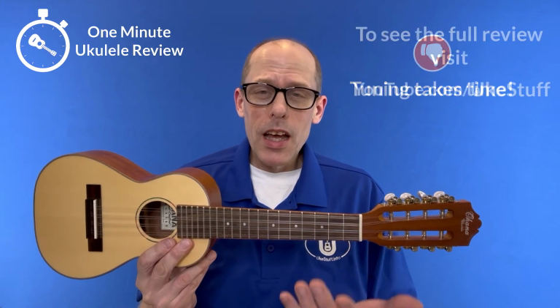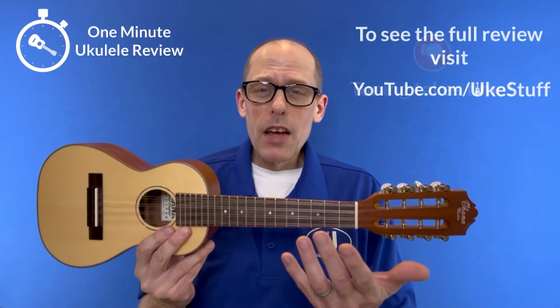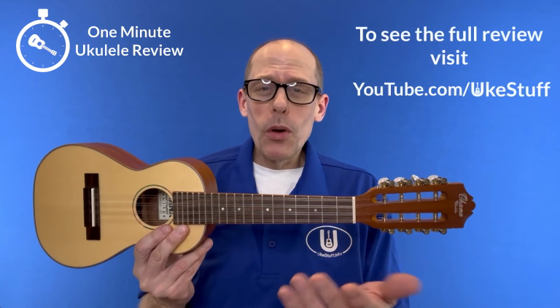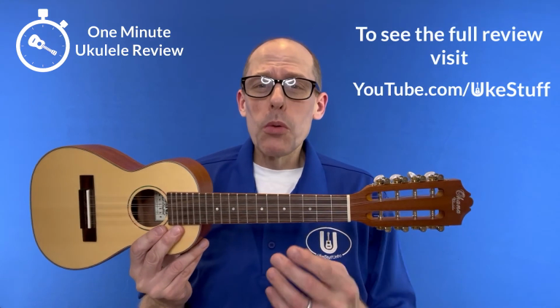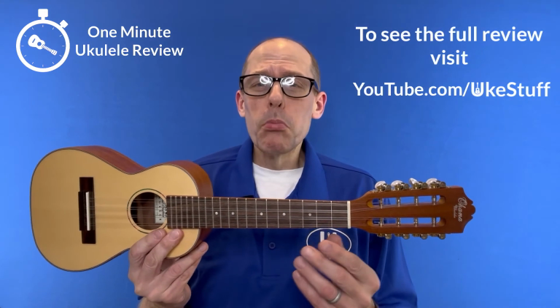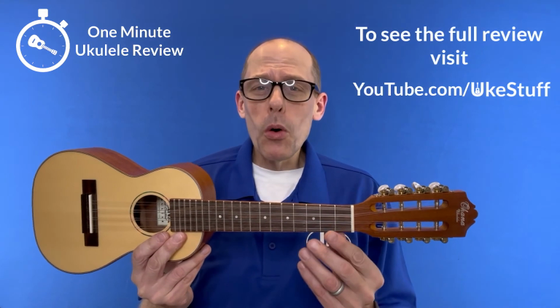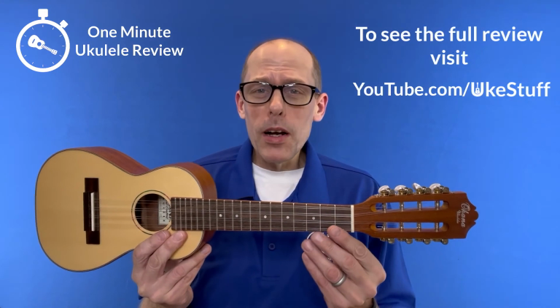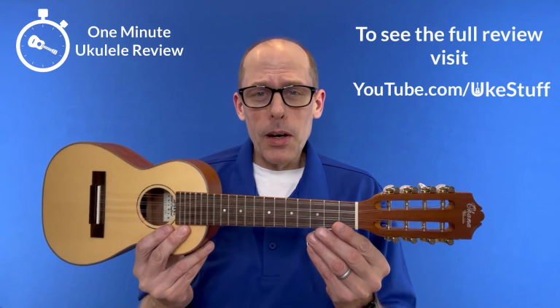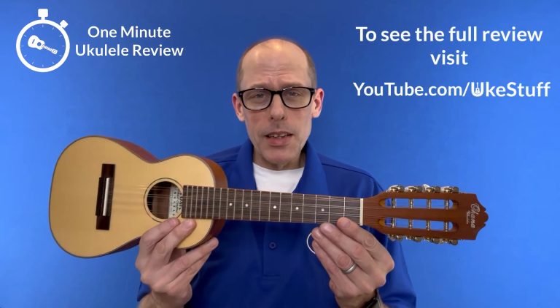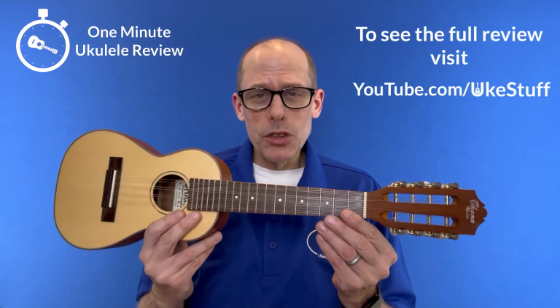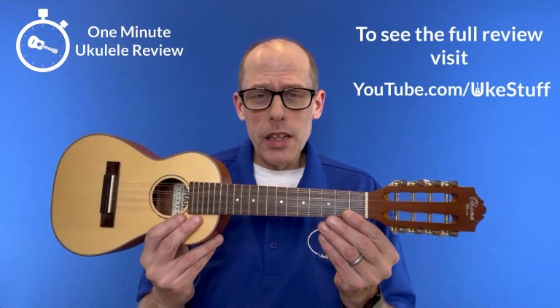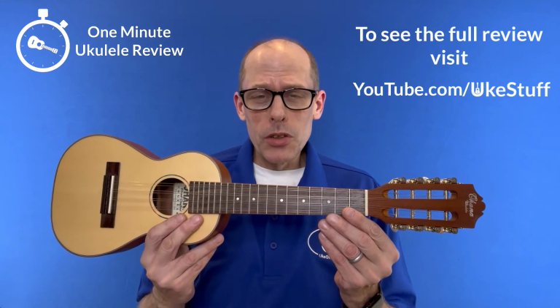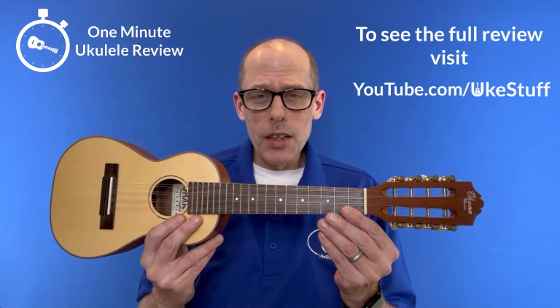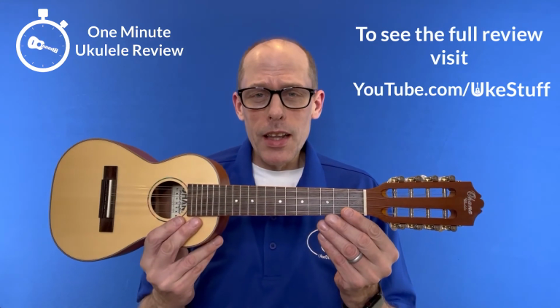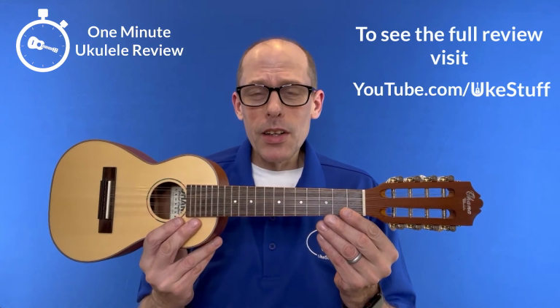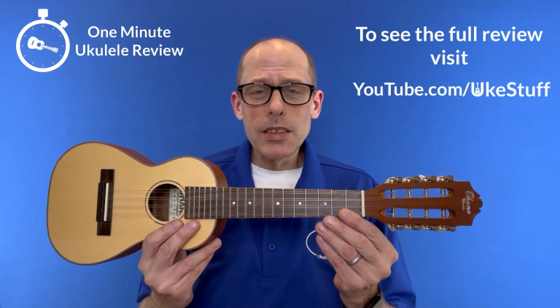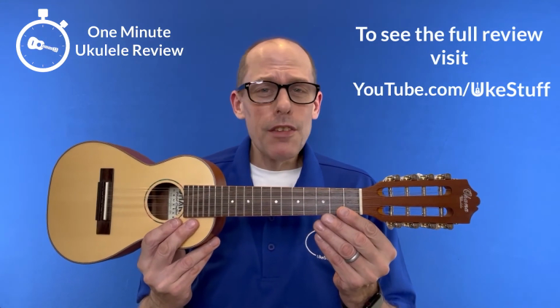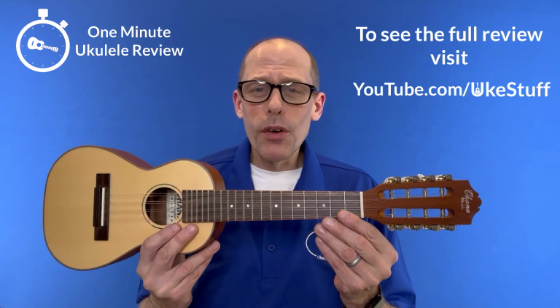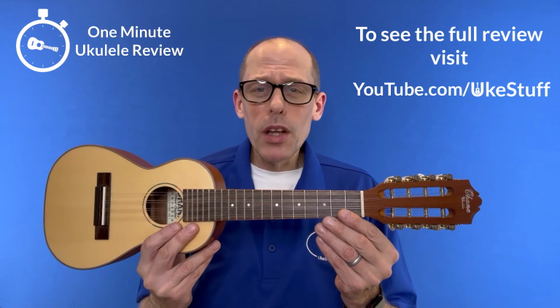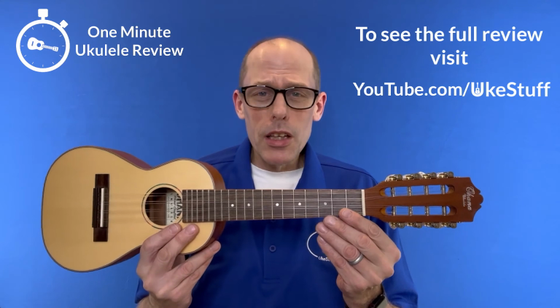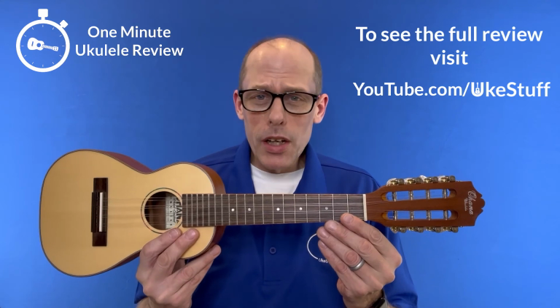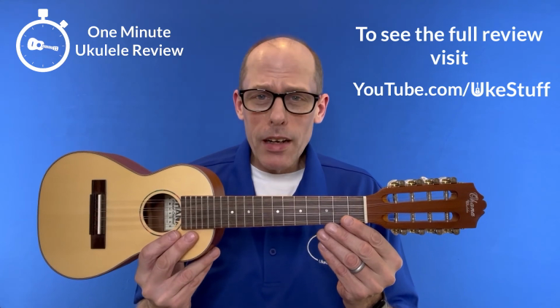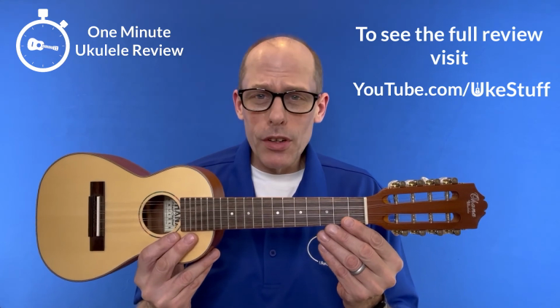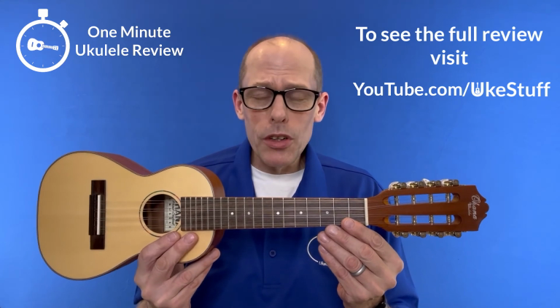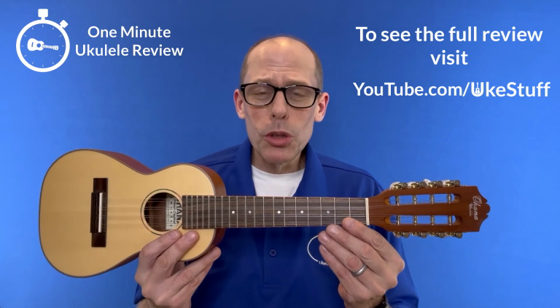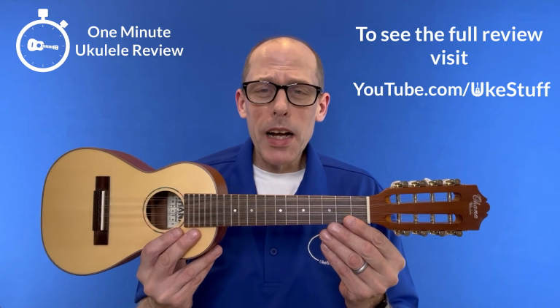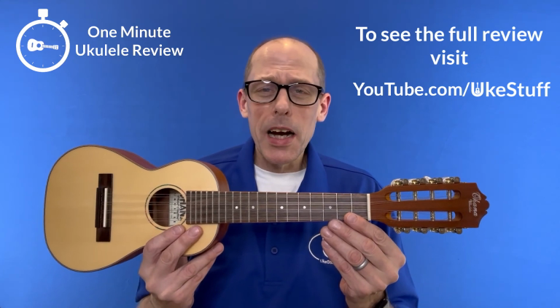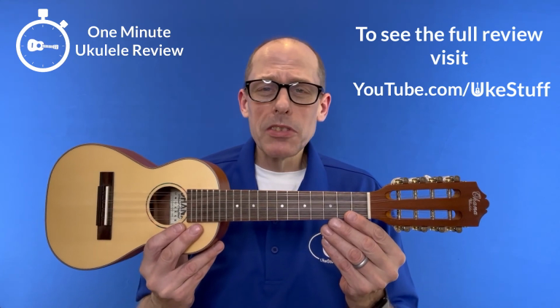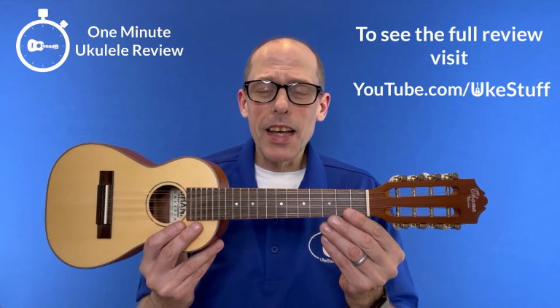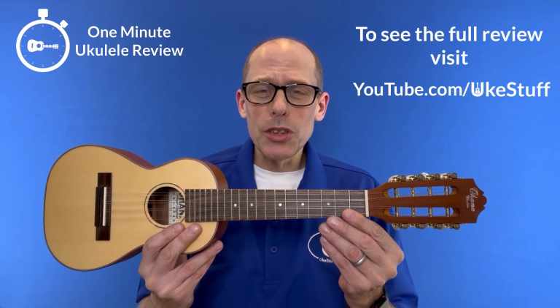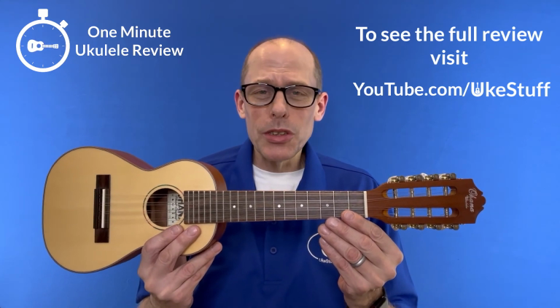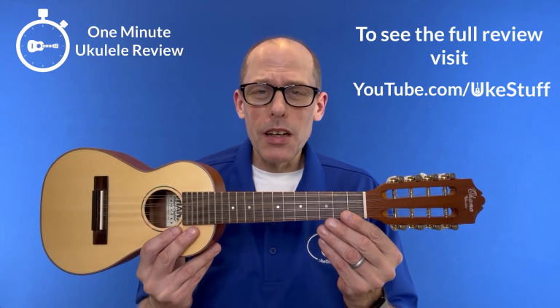If you want to know more about this unique ukulele, you can see the full ux guide review at youtube.com/uxstuff.